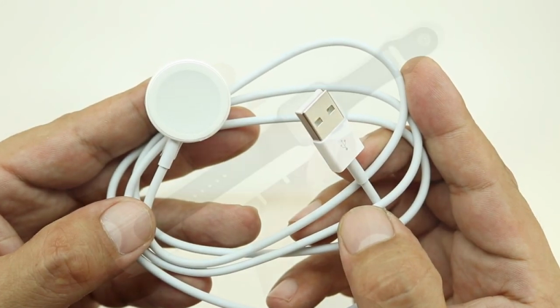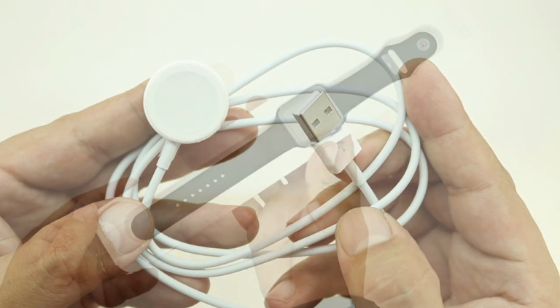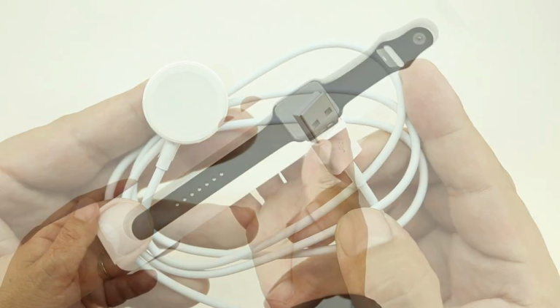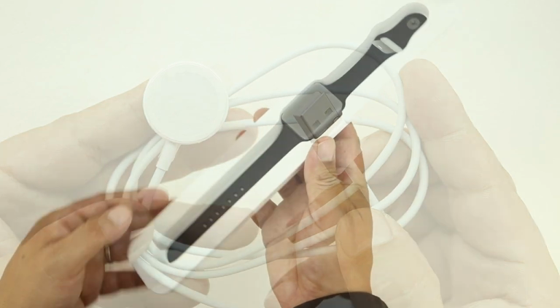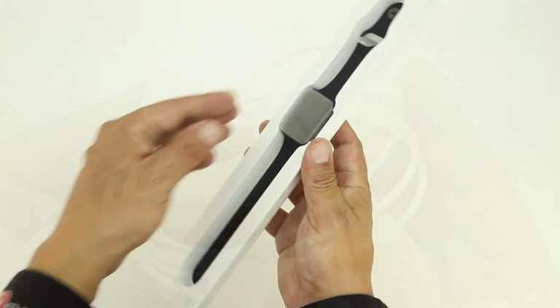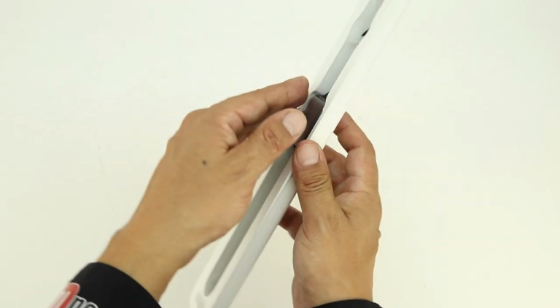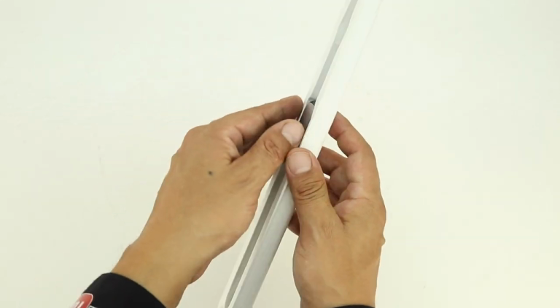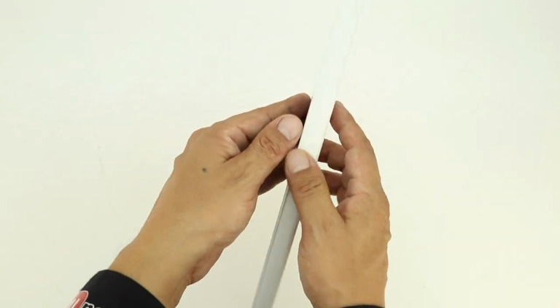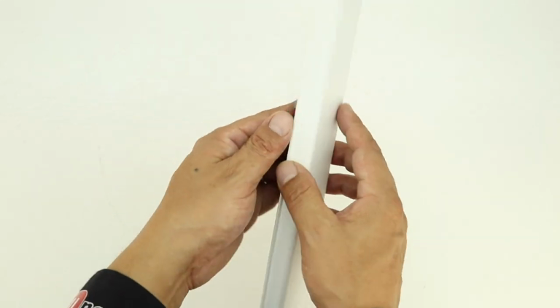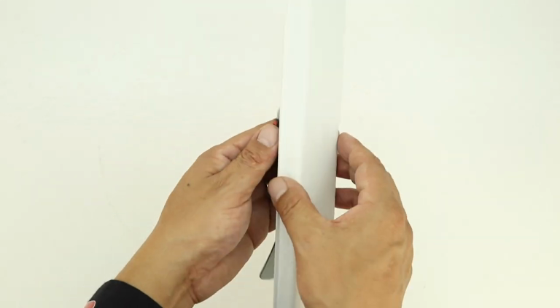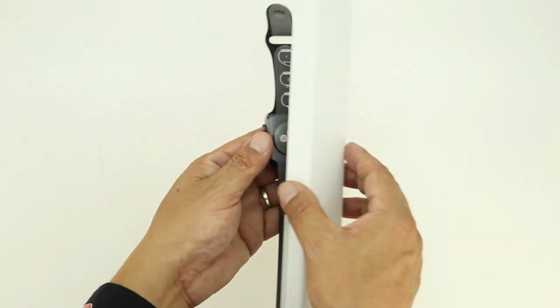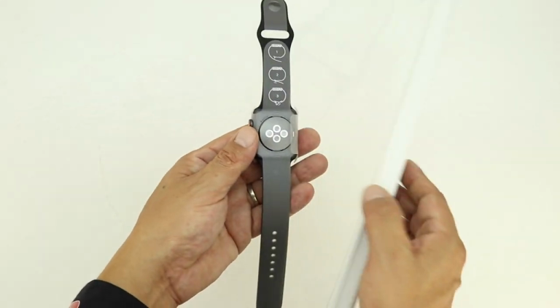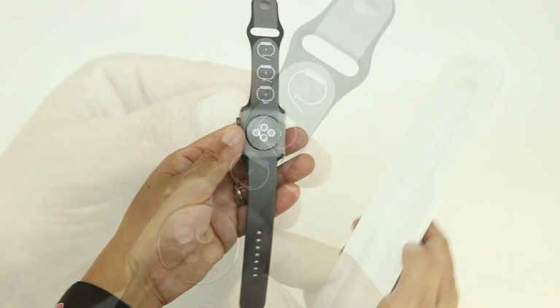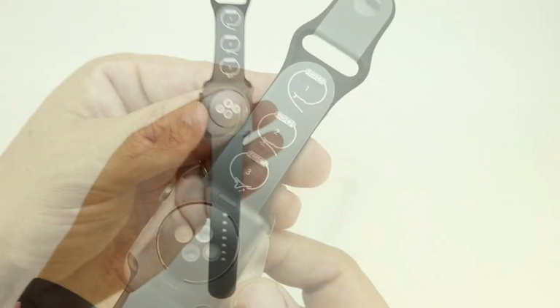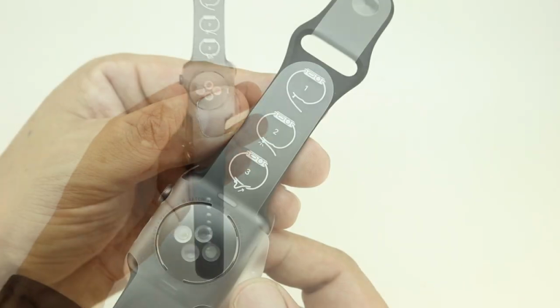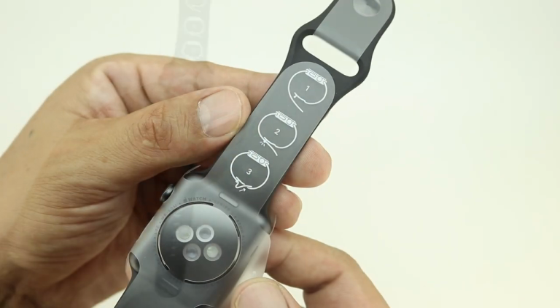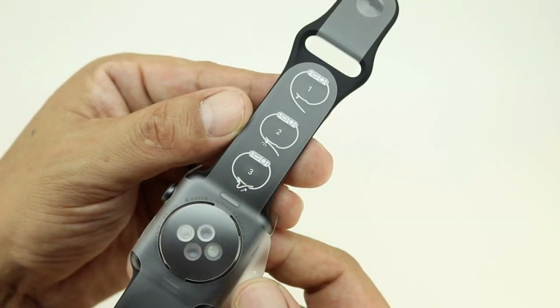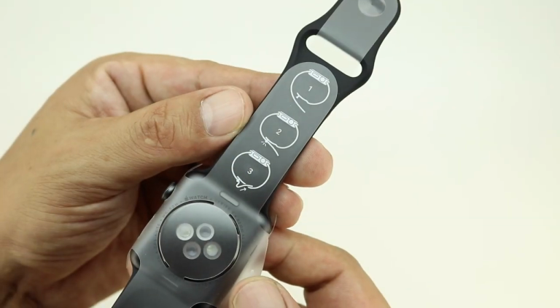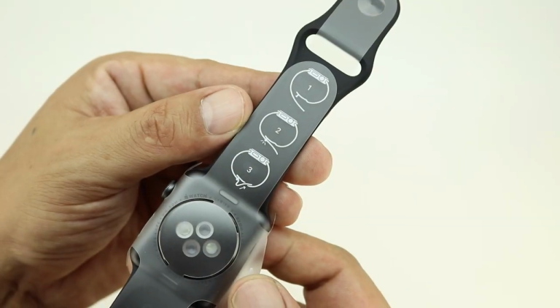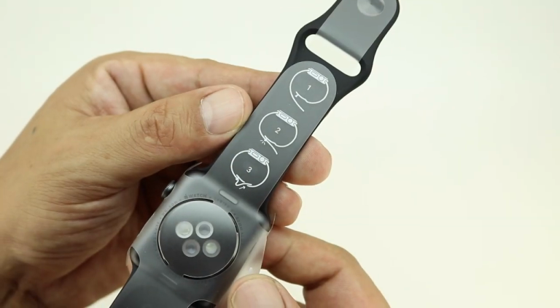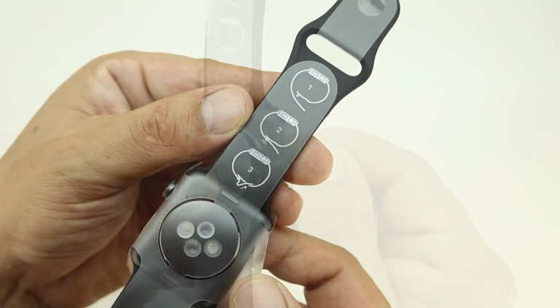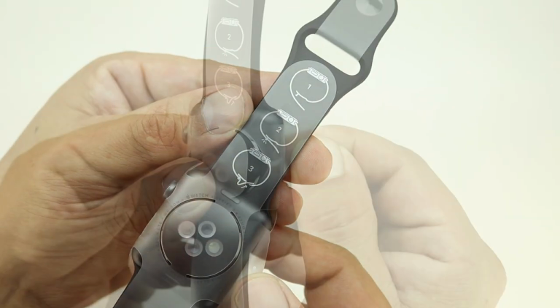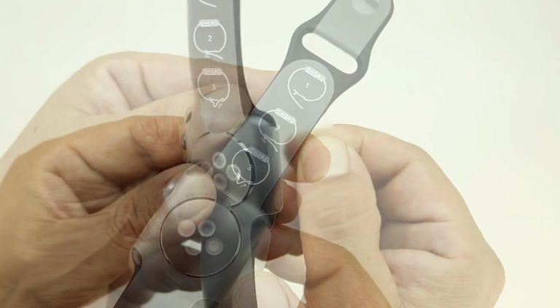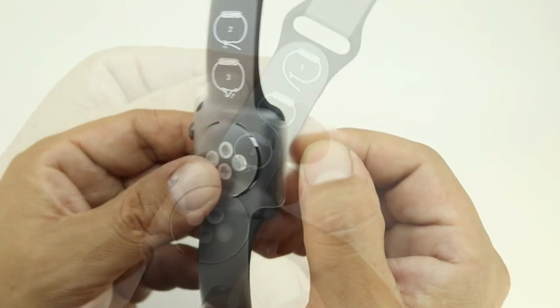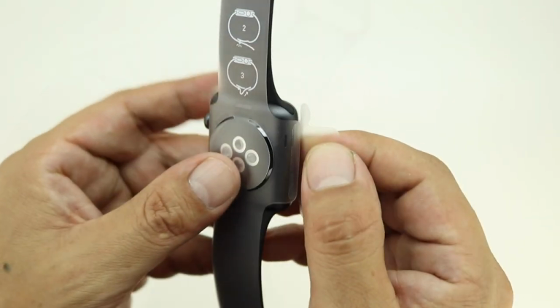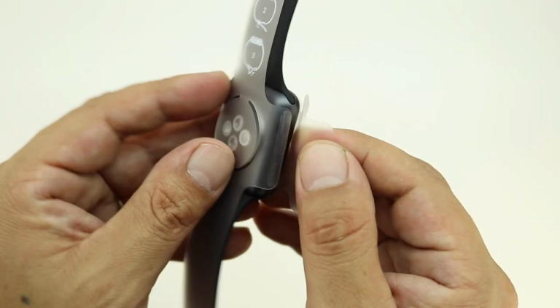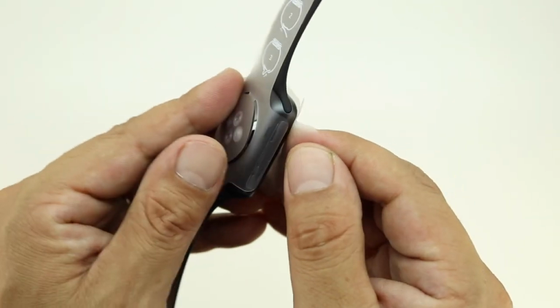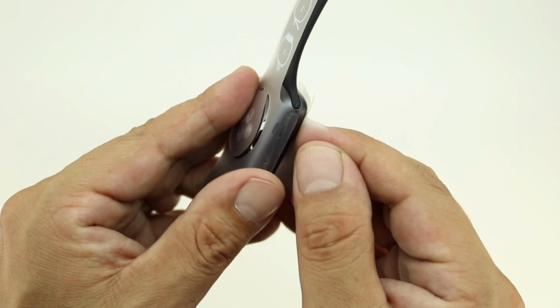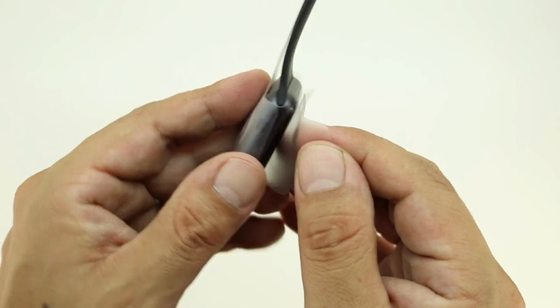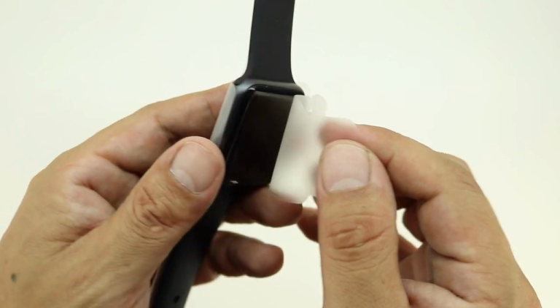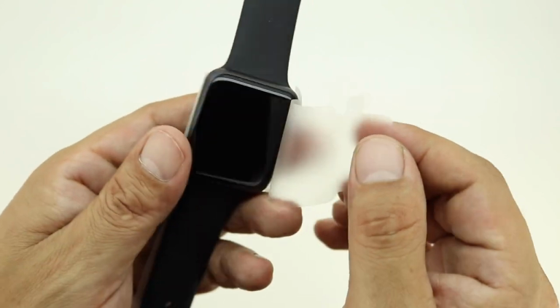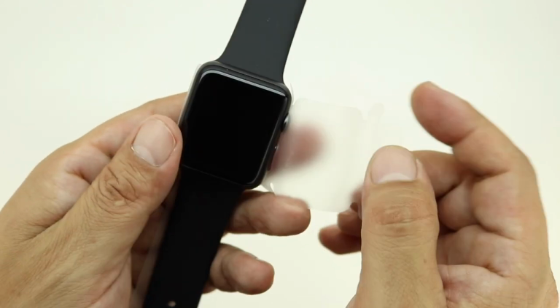And lastly we have the device itself. The Apple Watch comes wrapped in plastic and also has instructions on how to use the fluoroelastomer band.